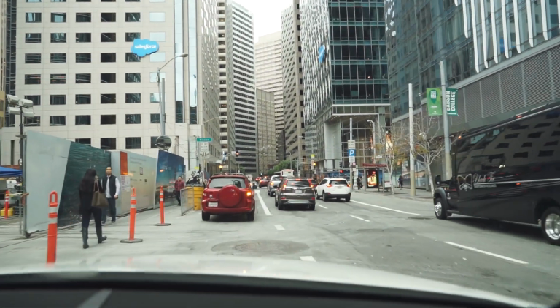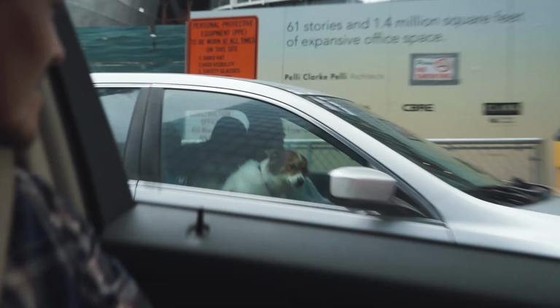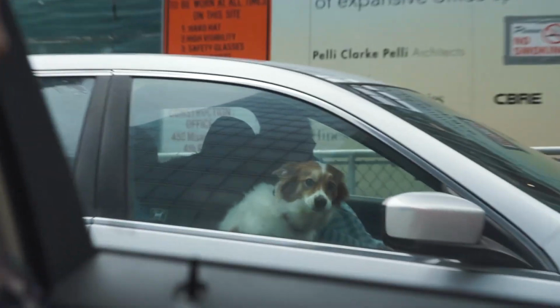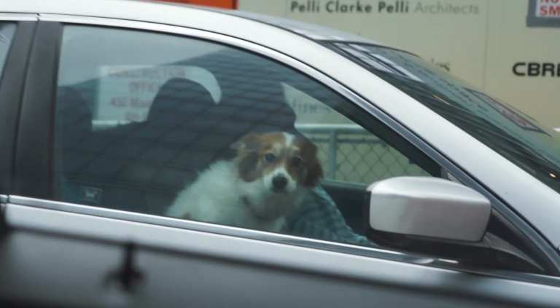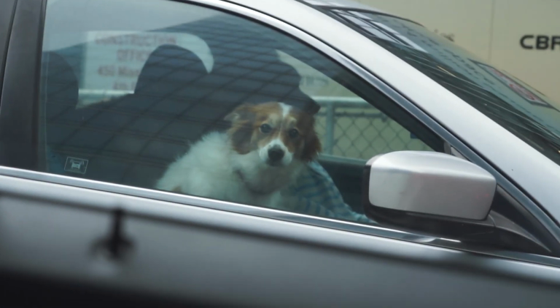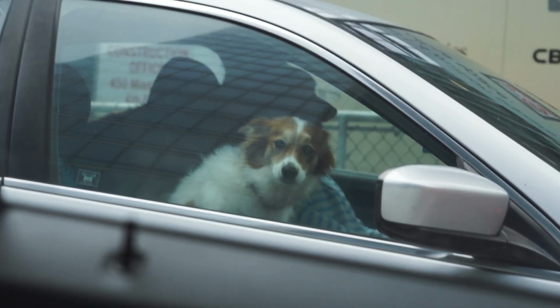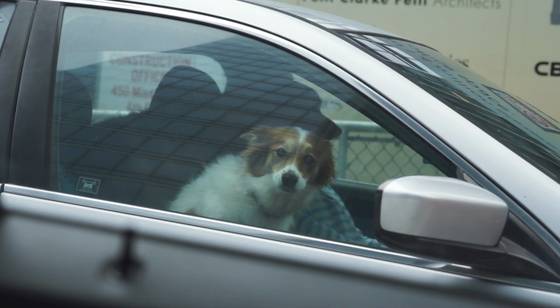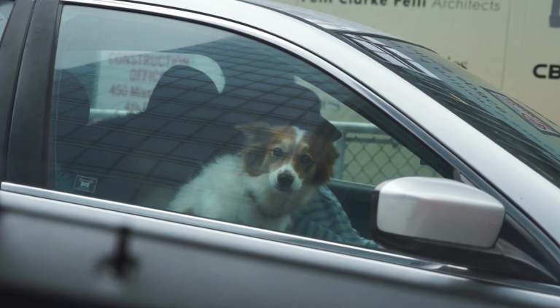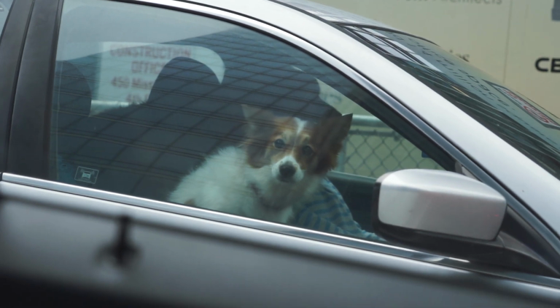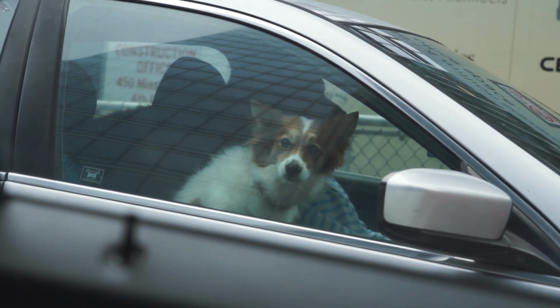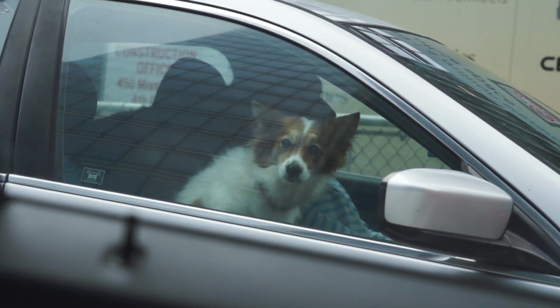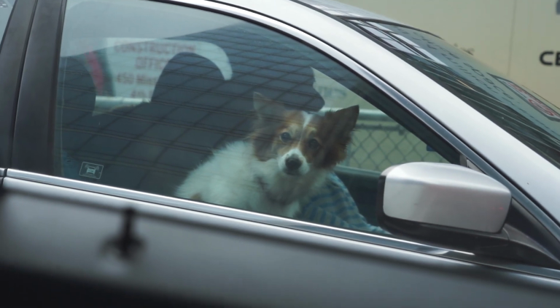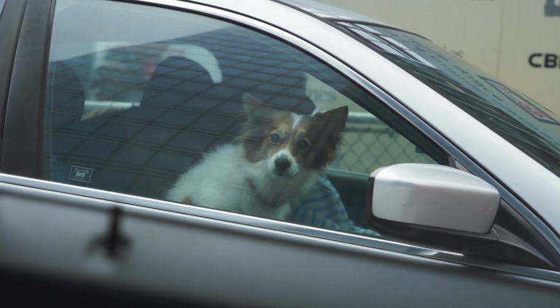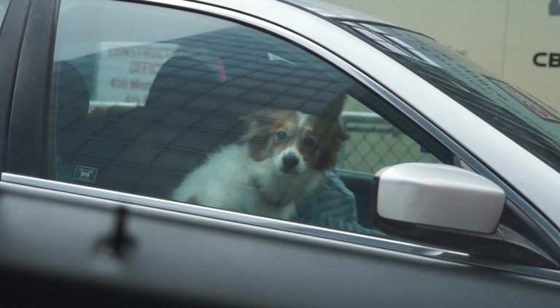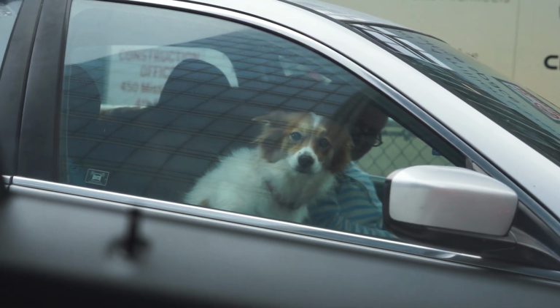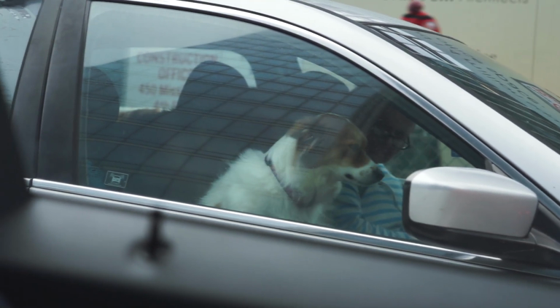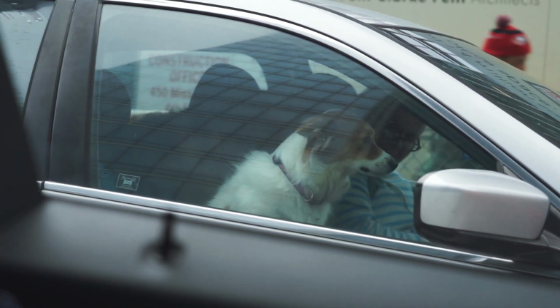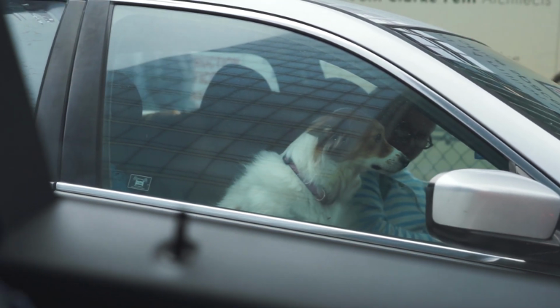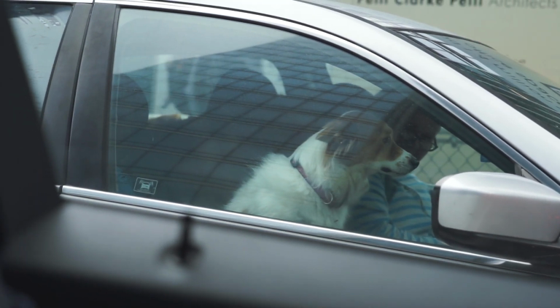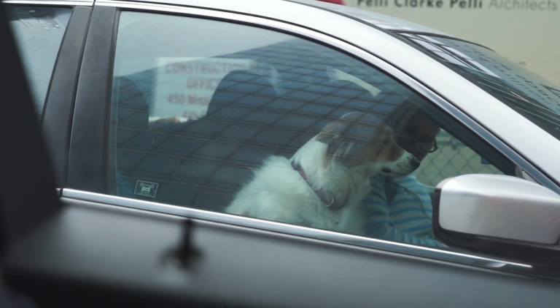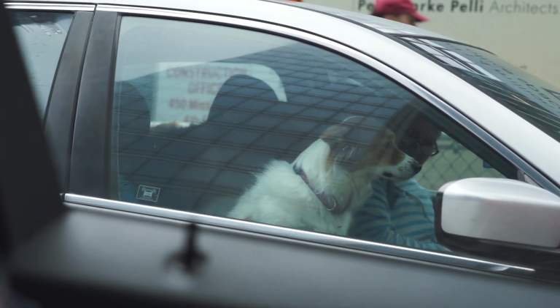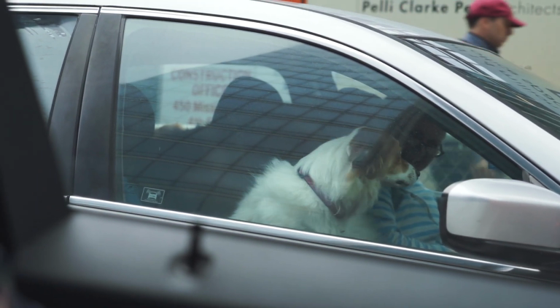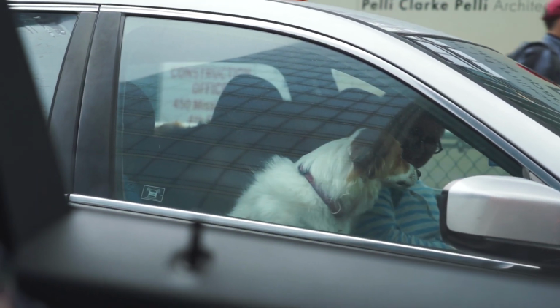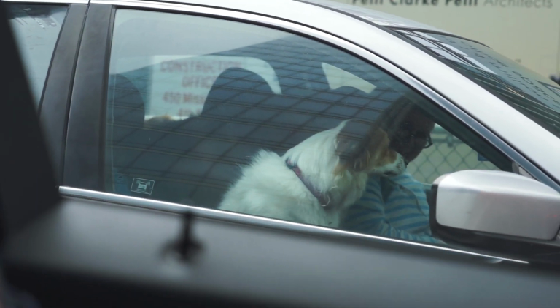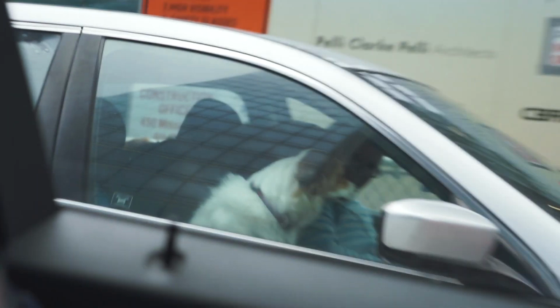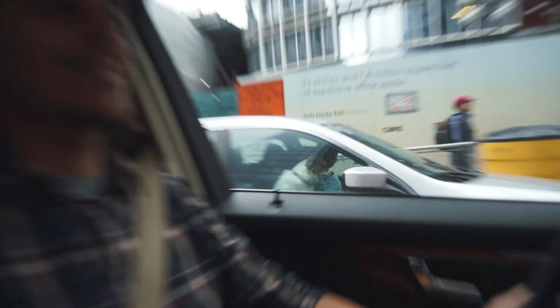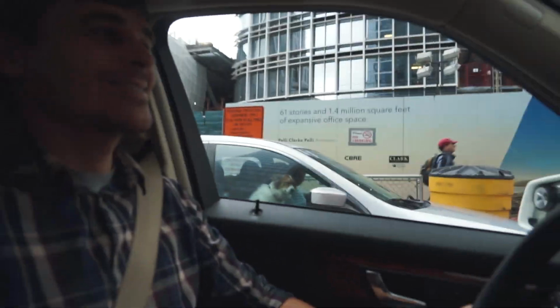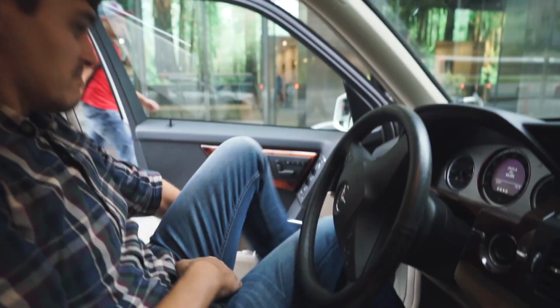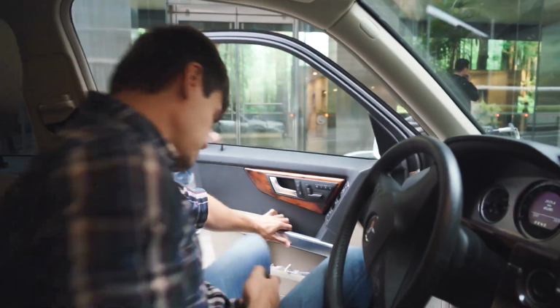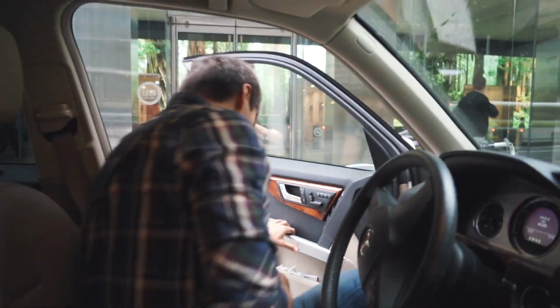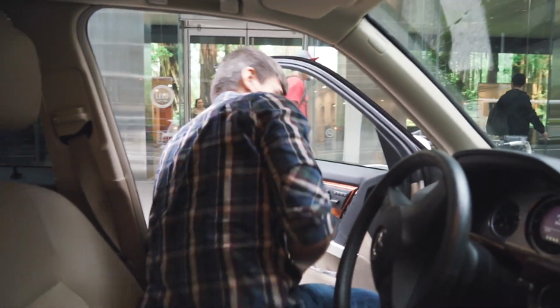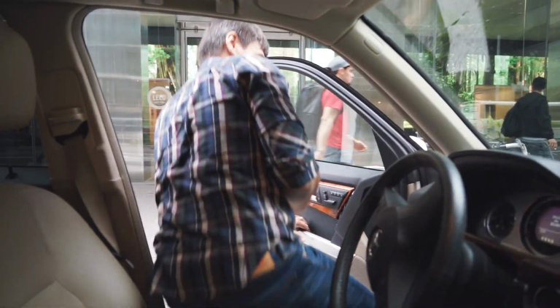Oh, there's a puppy! Jeez, it's freaking cute. See ya!